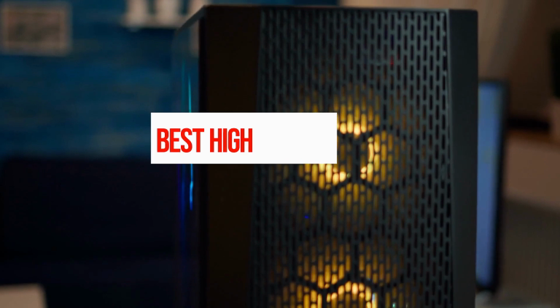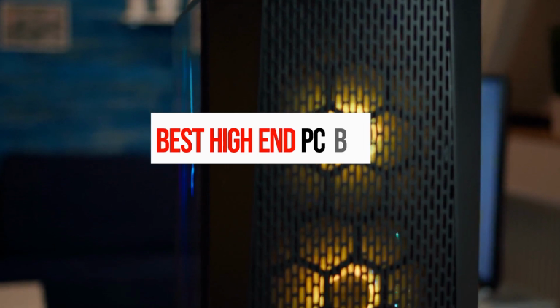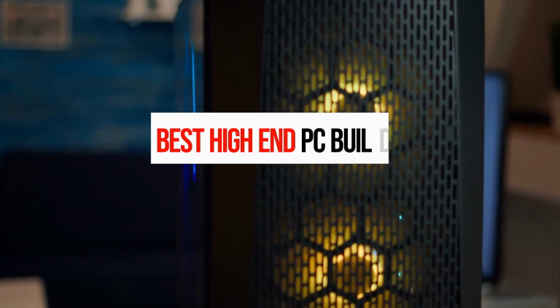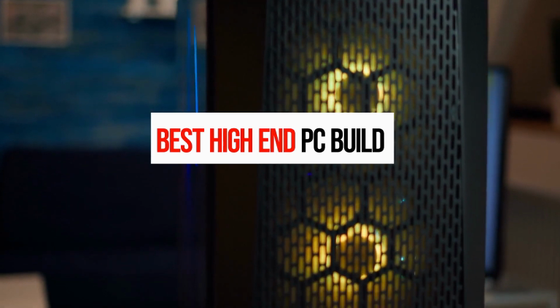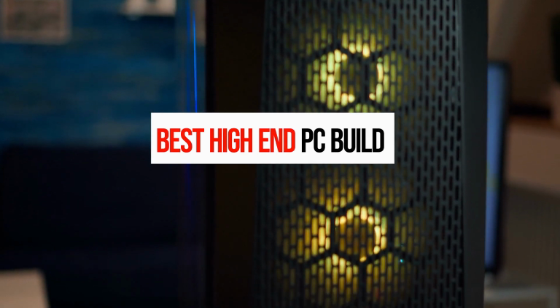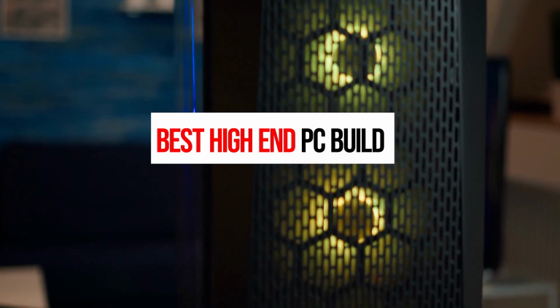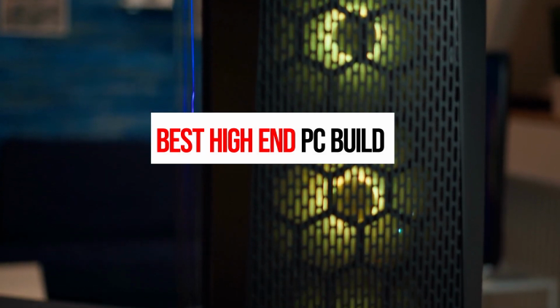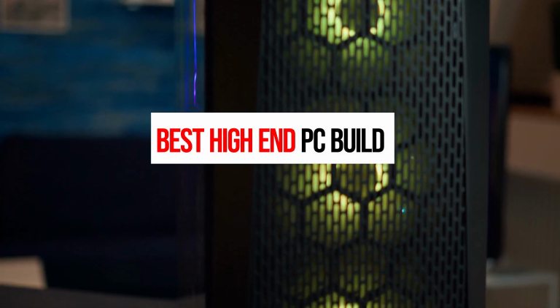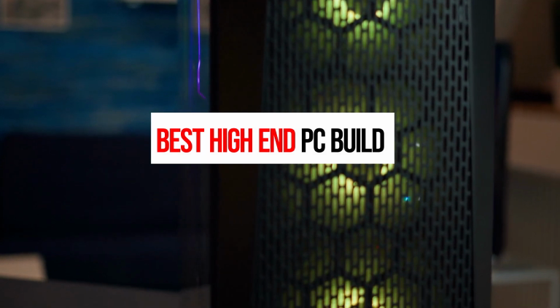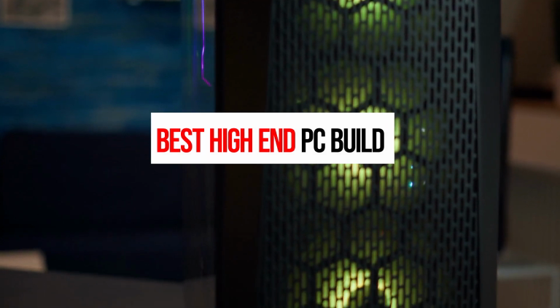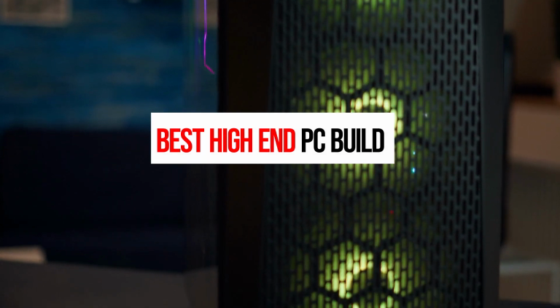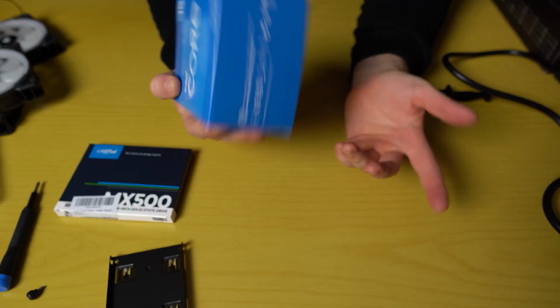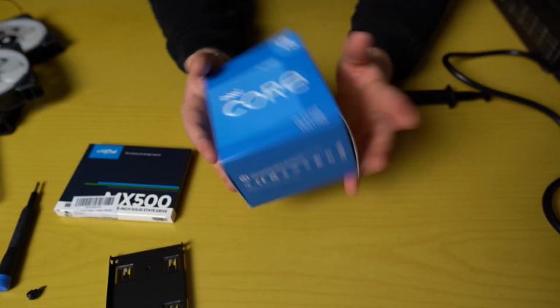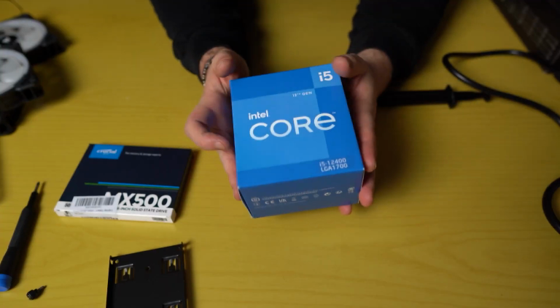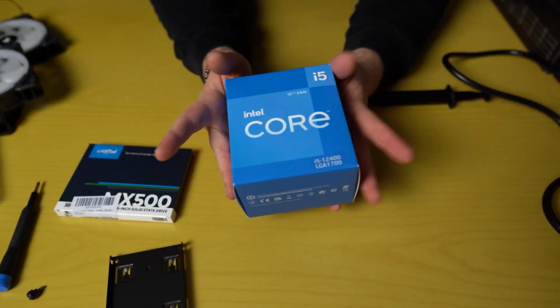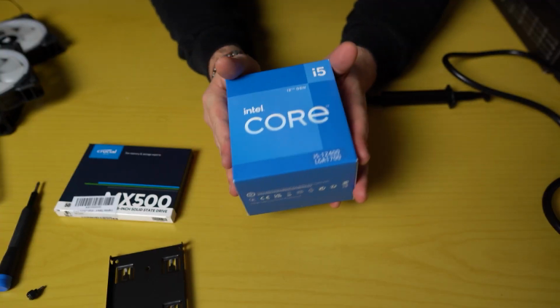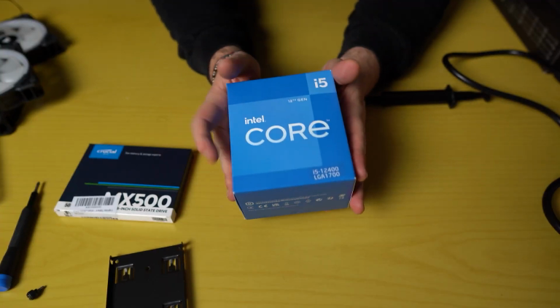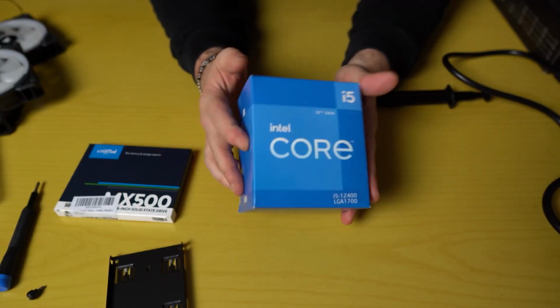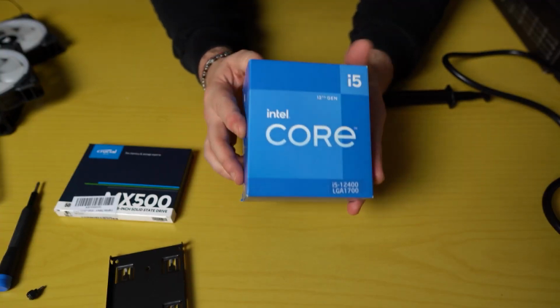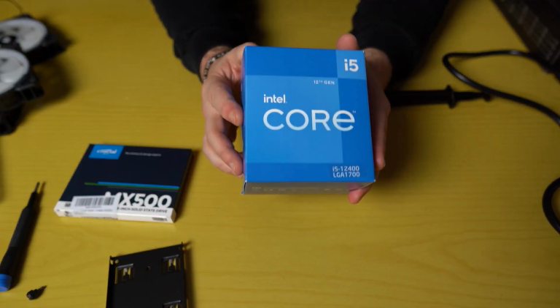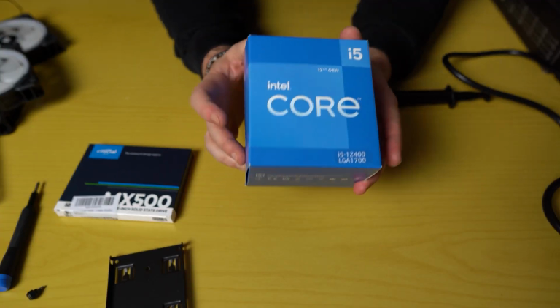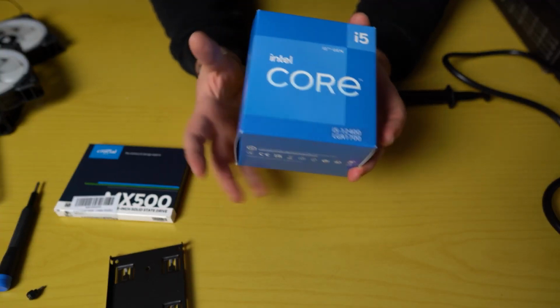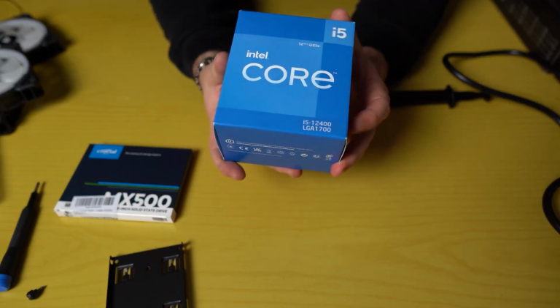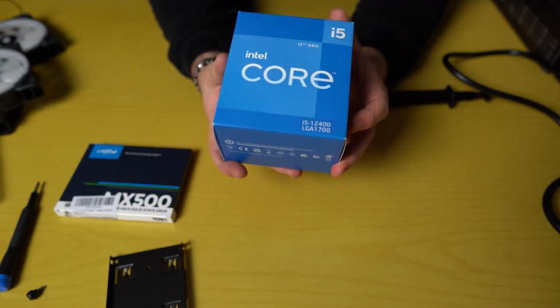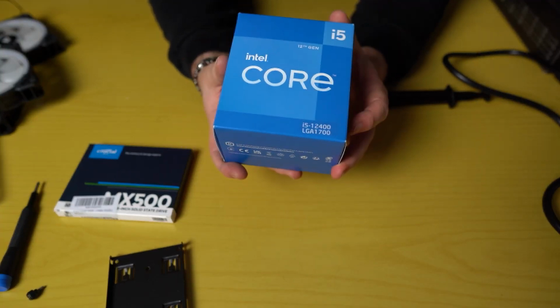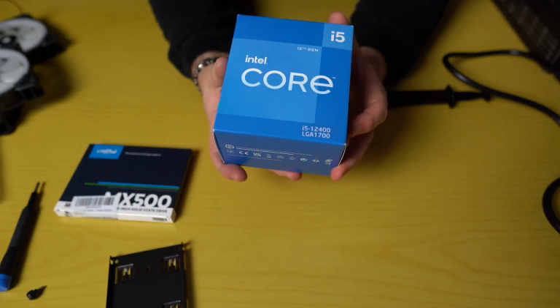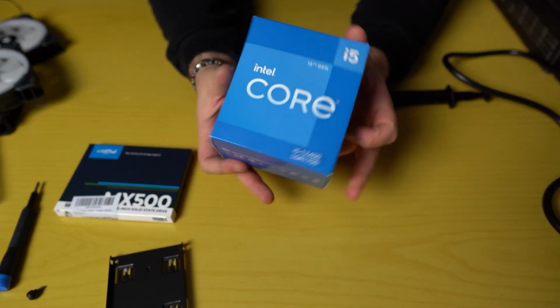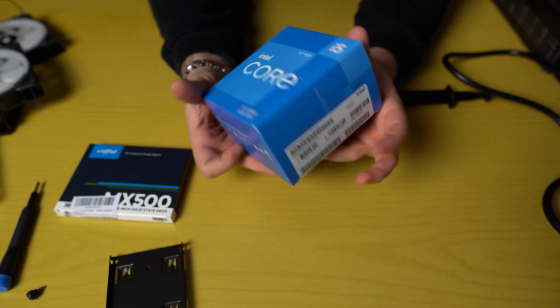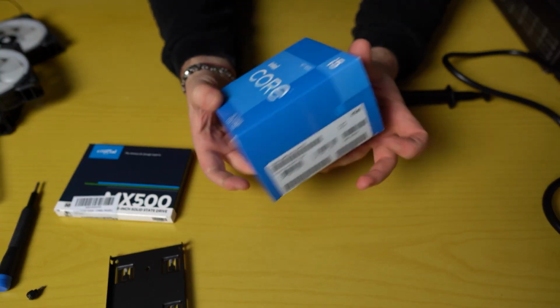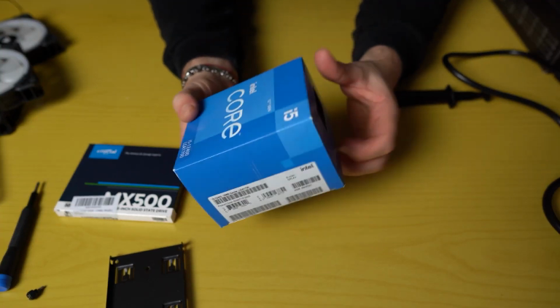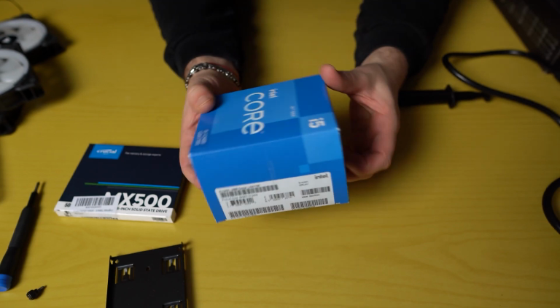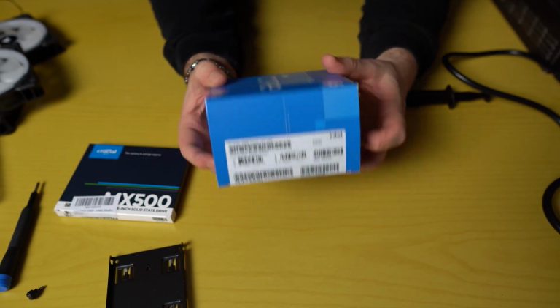We have the best high-end PC build you can build with the Intel Core i5-12400. Here are the specs.